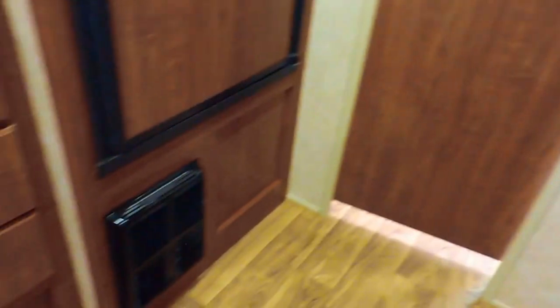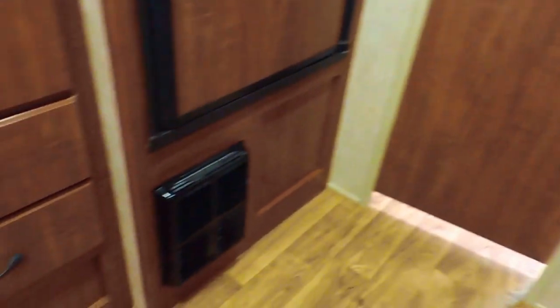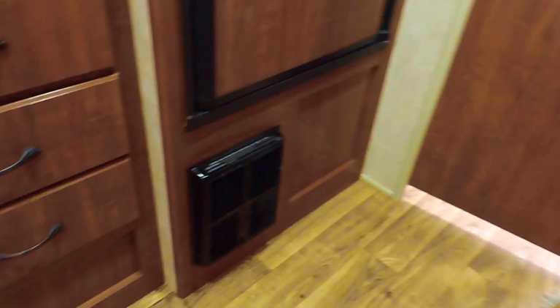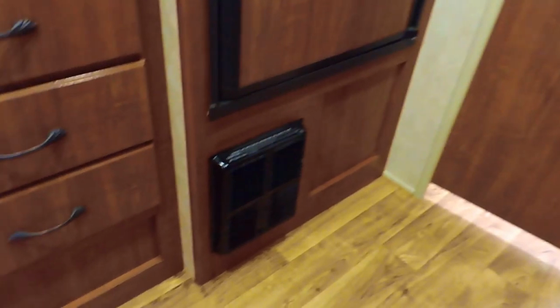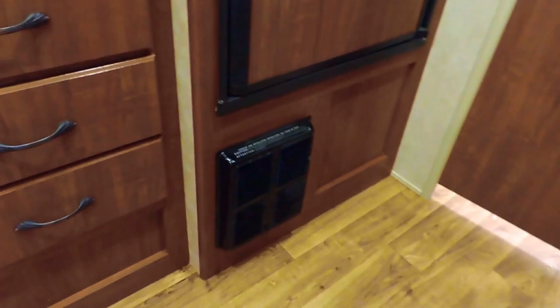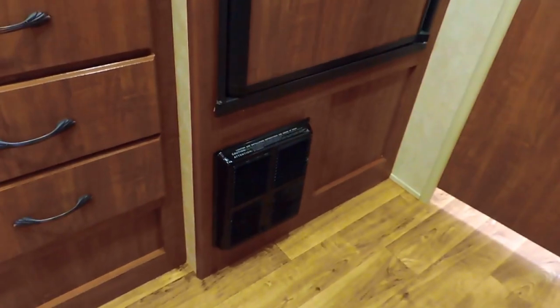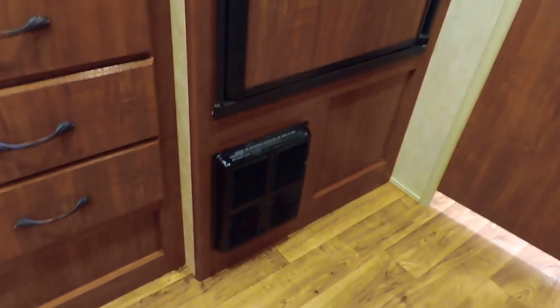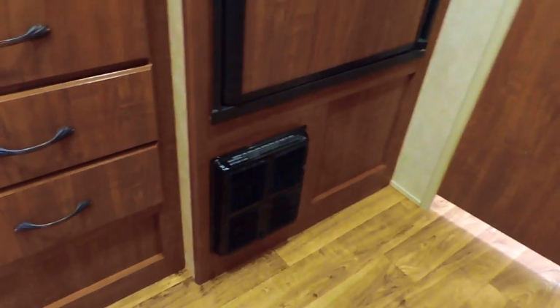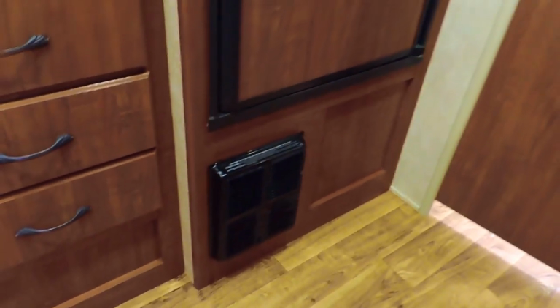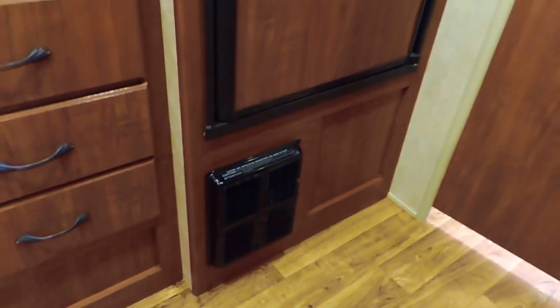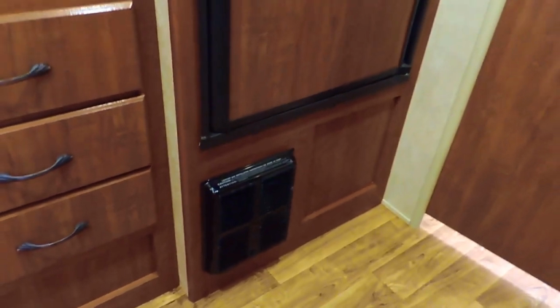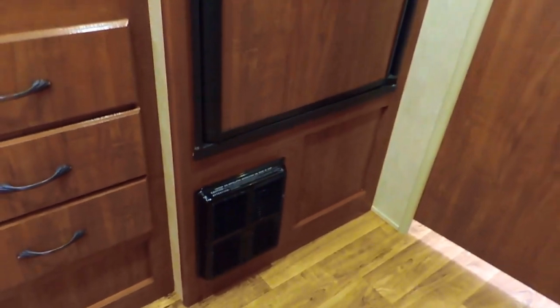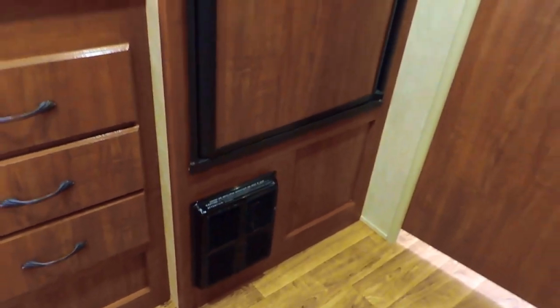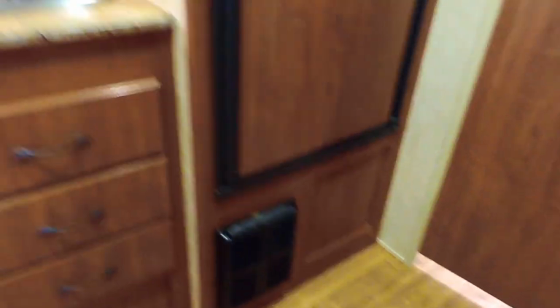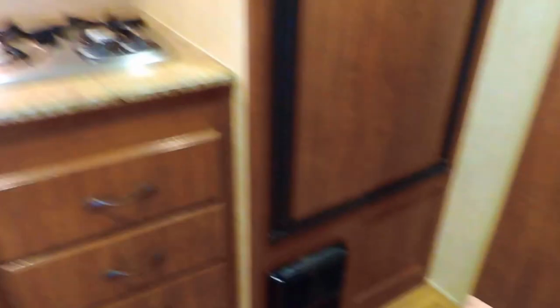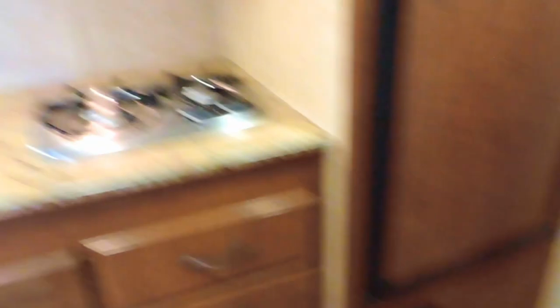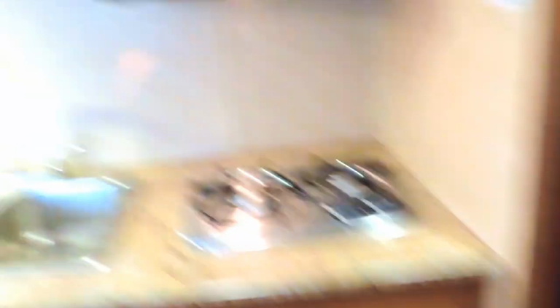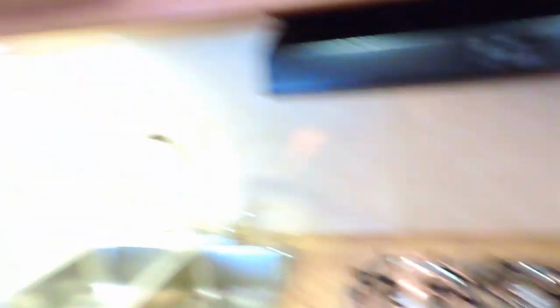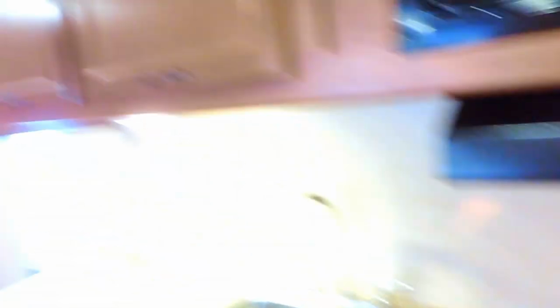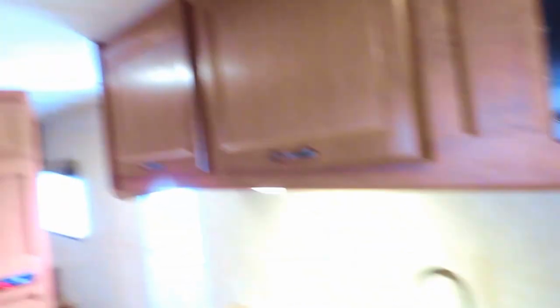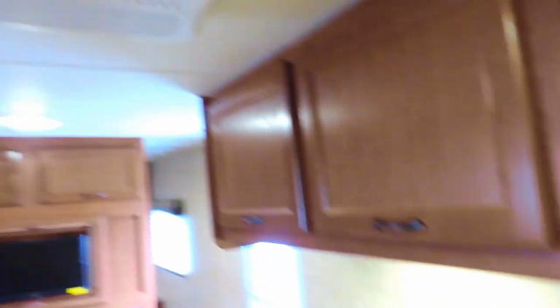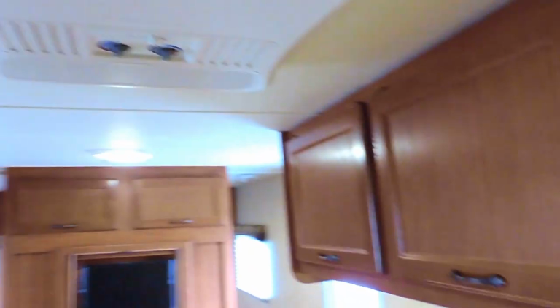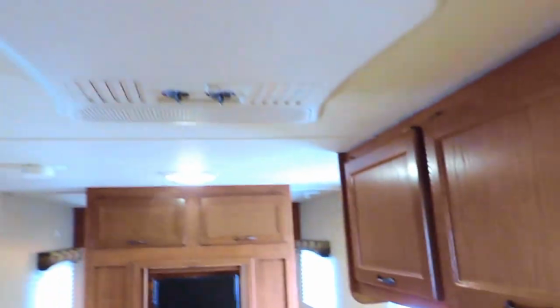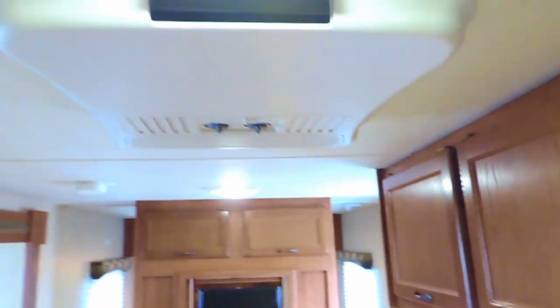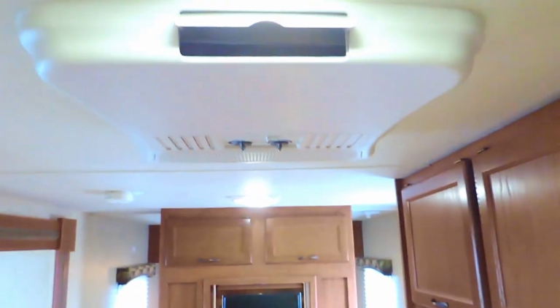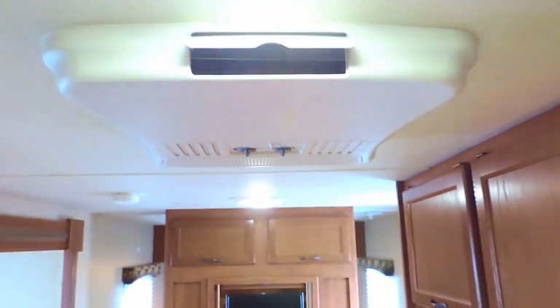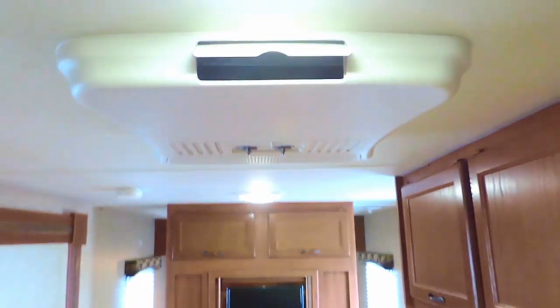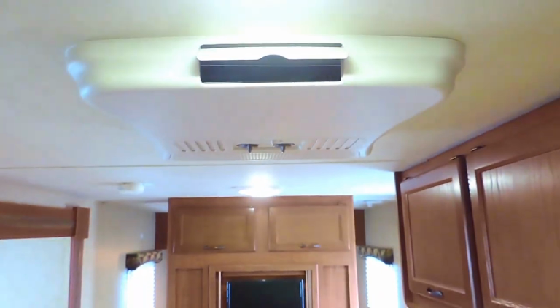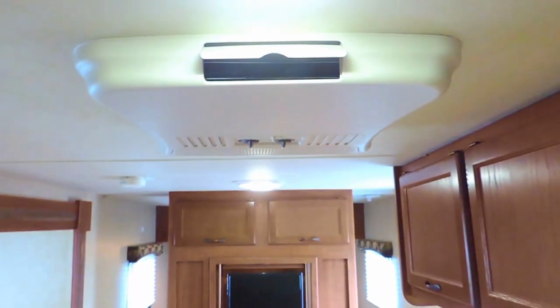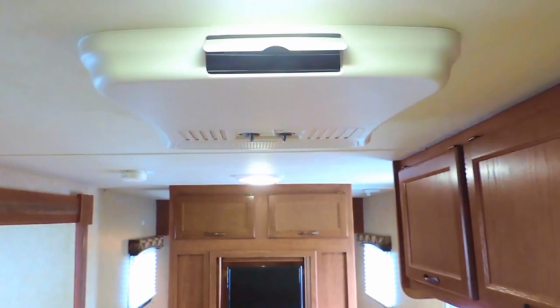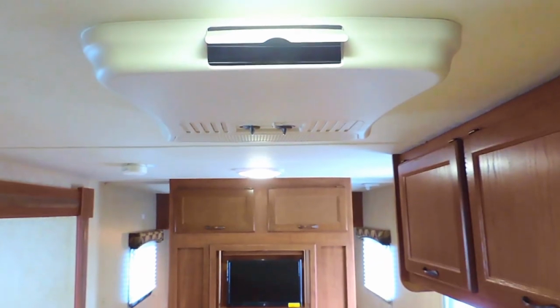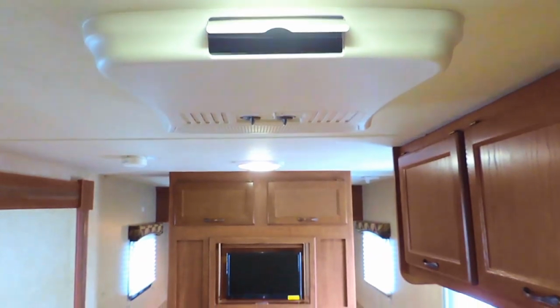There's your furnace — that's where your heat blows out of. The AC box is here in the middle of the kitchen ceiling.